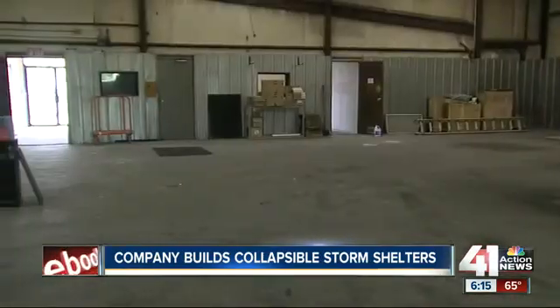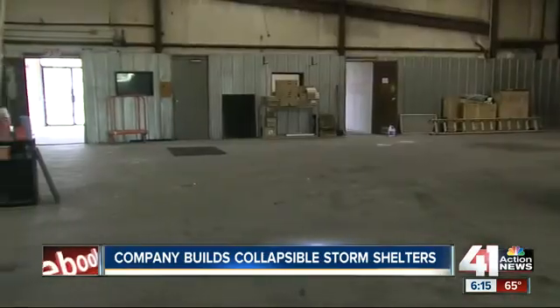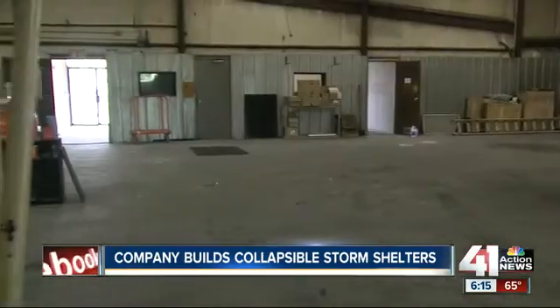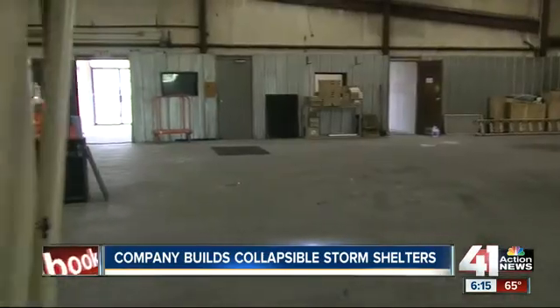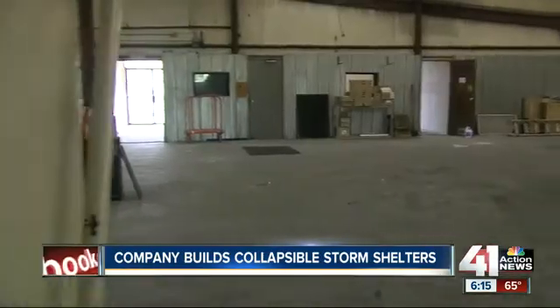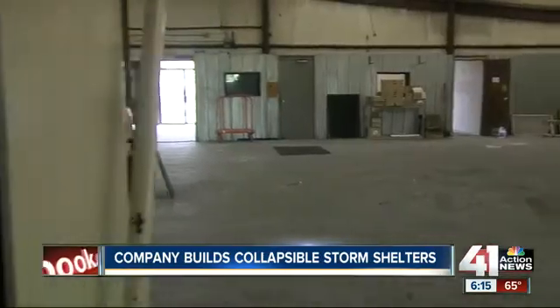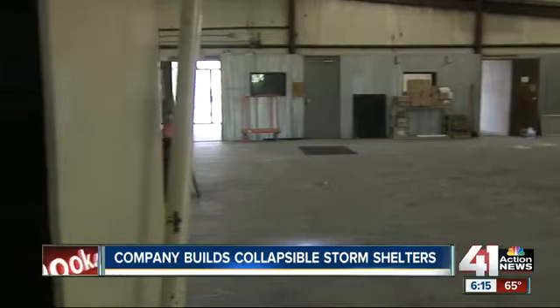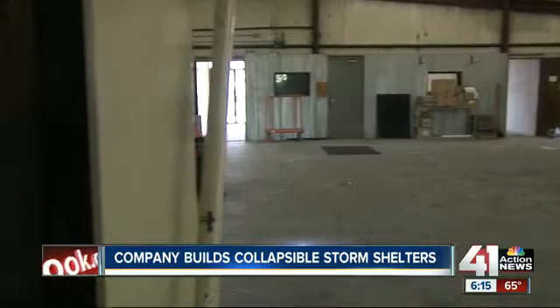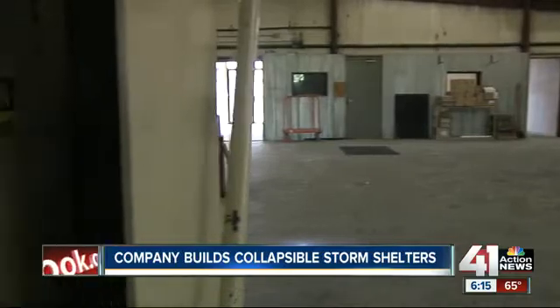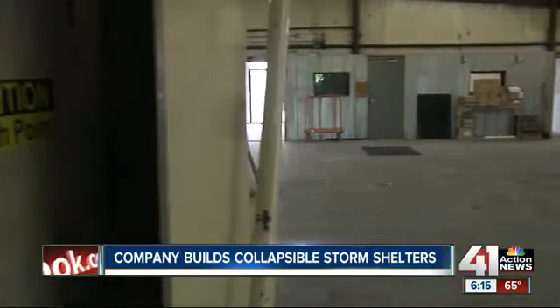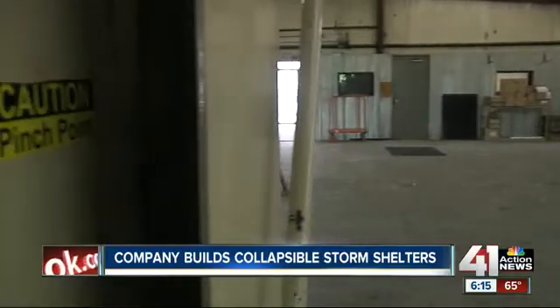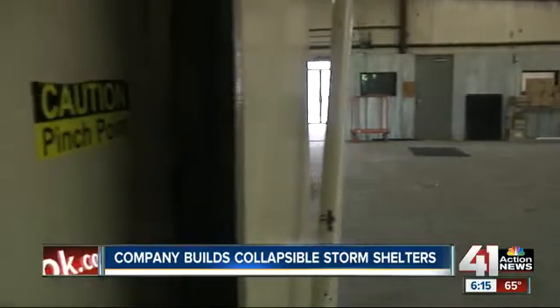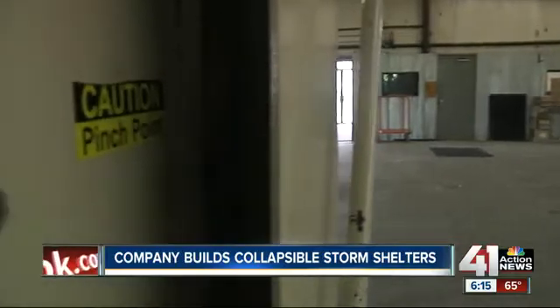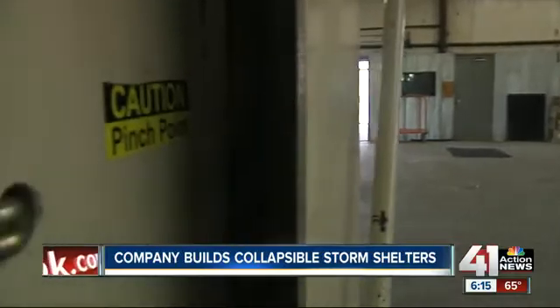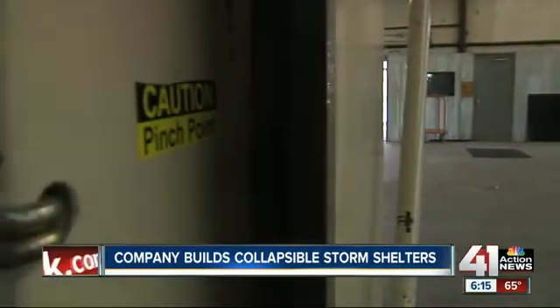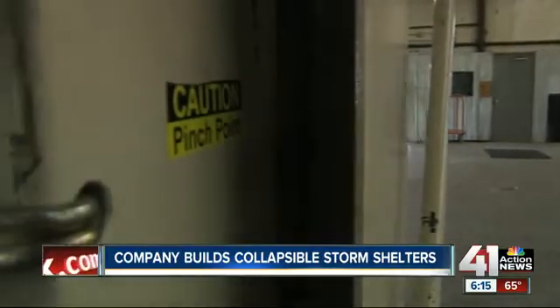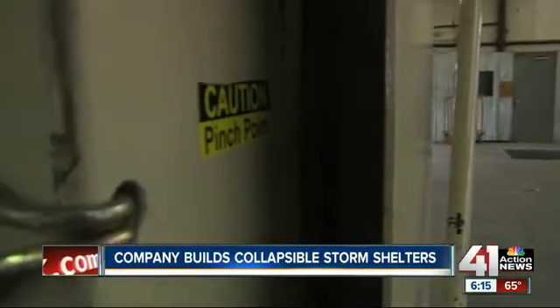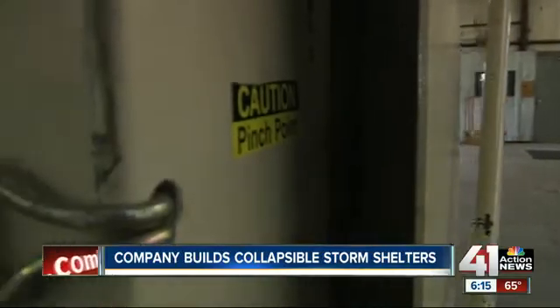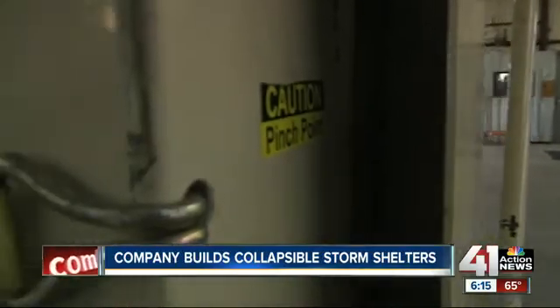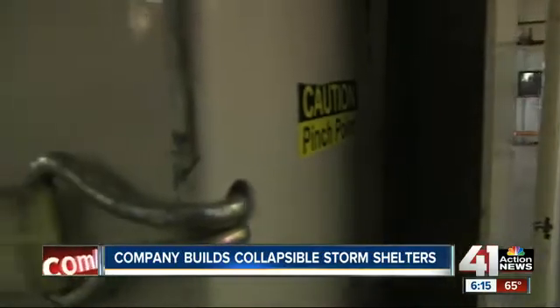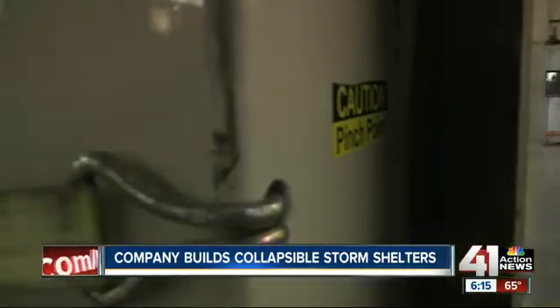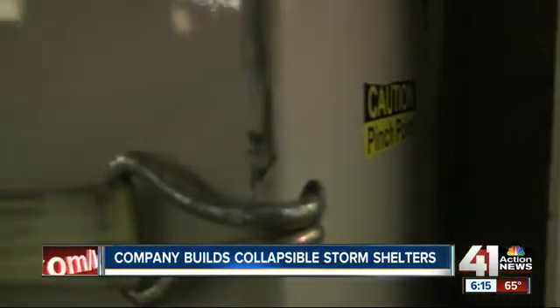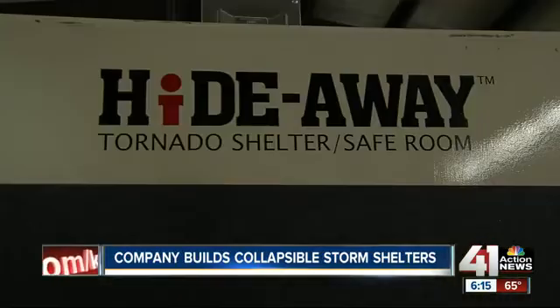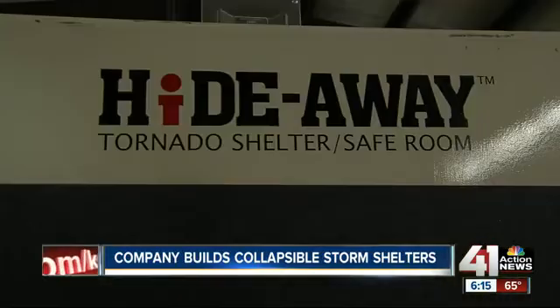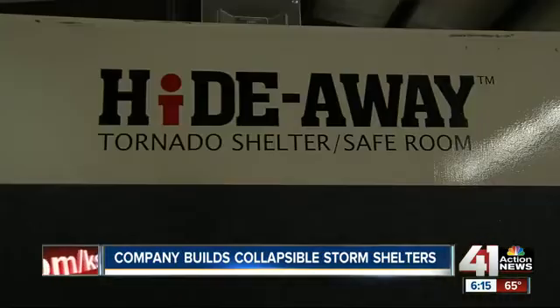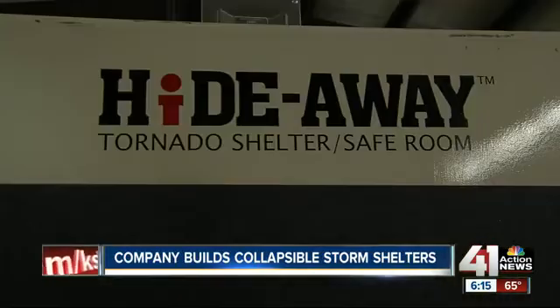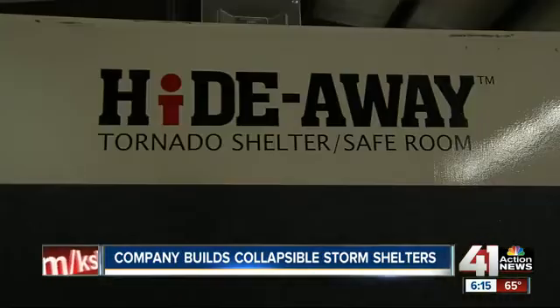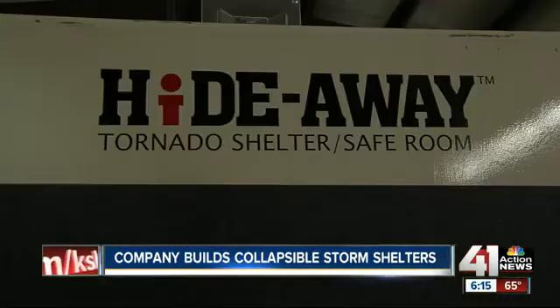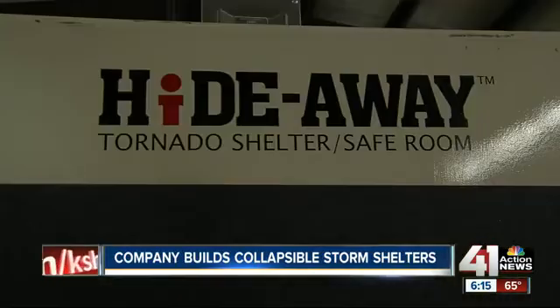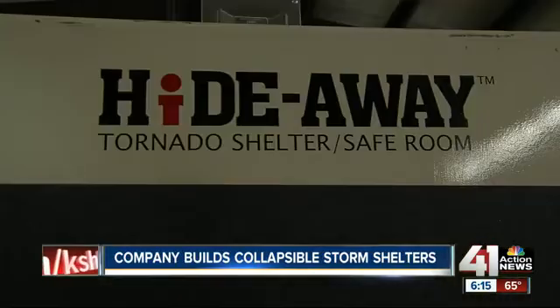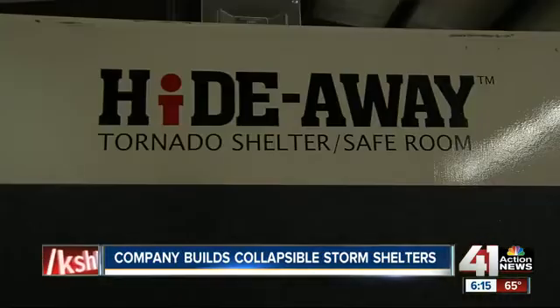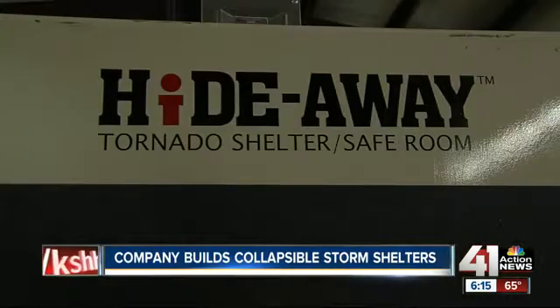After the deadly tornado in Oklahoma, waitlists are forming for the Hide-Away Shelter.